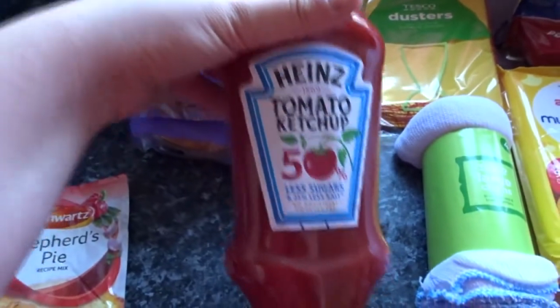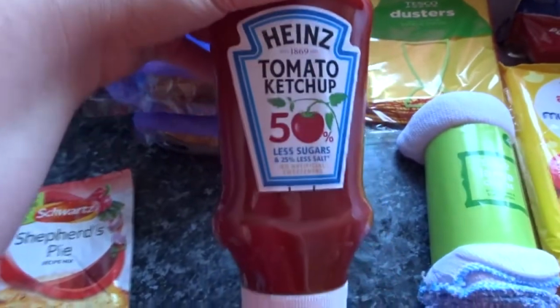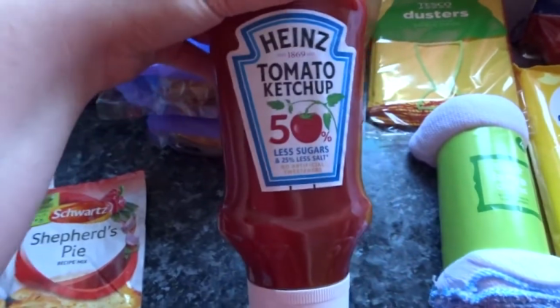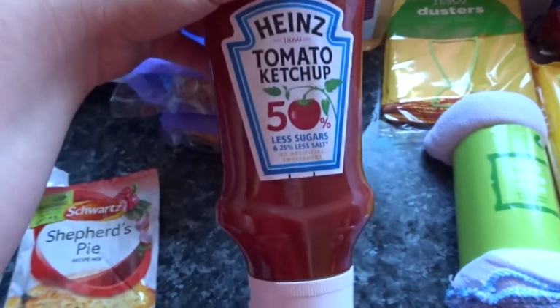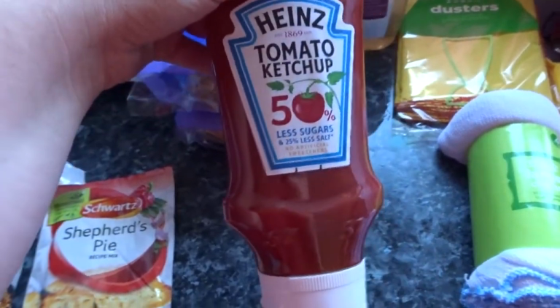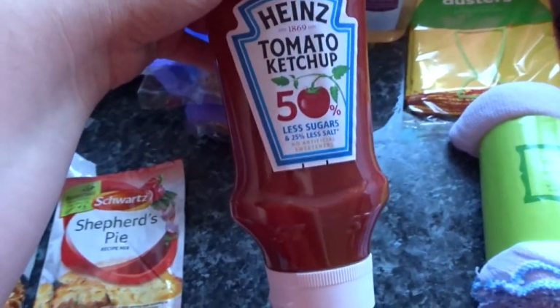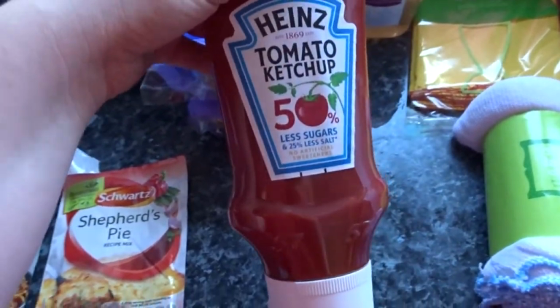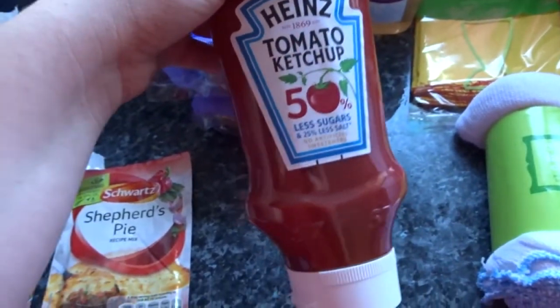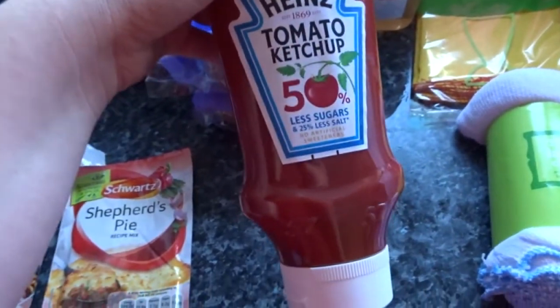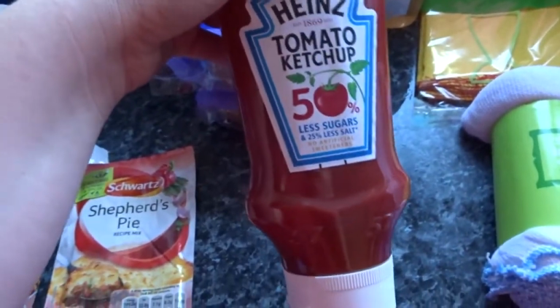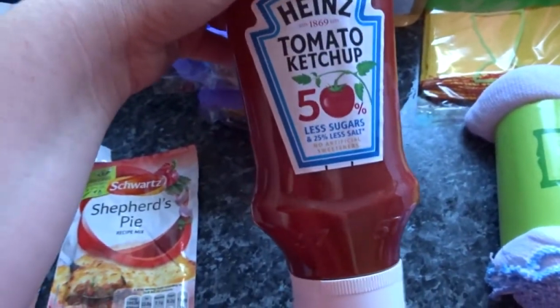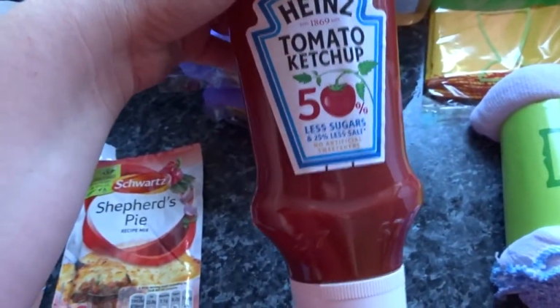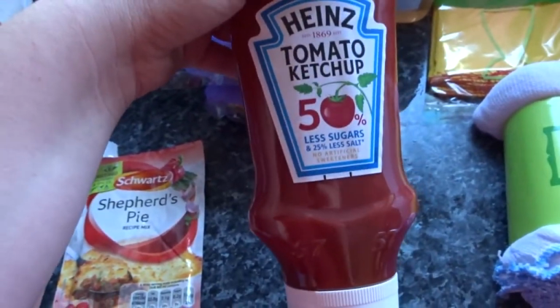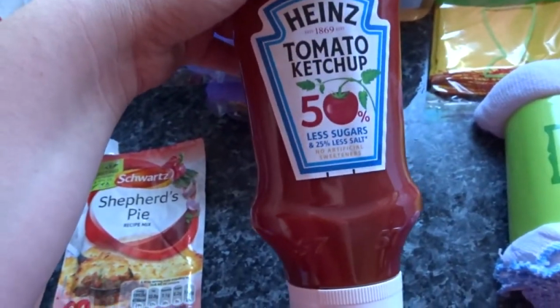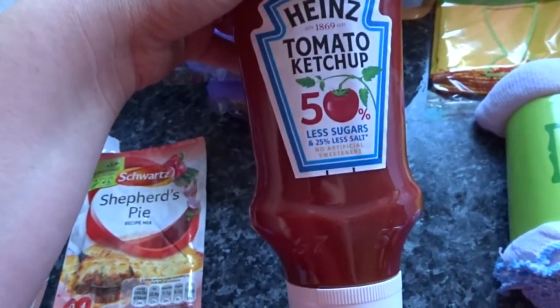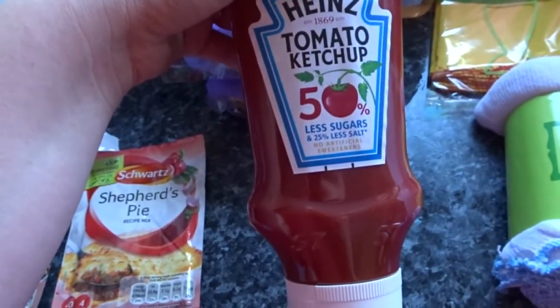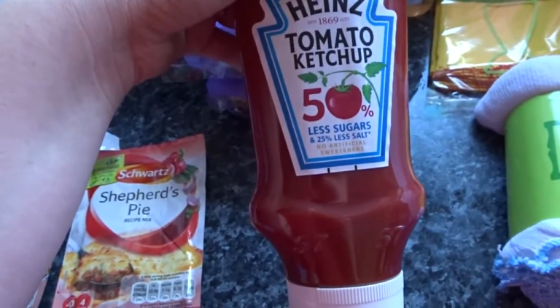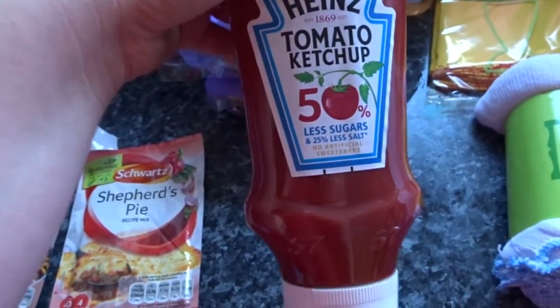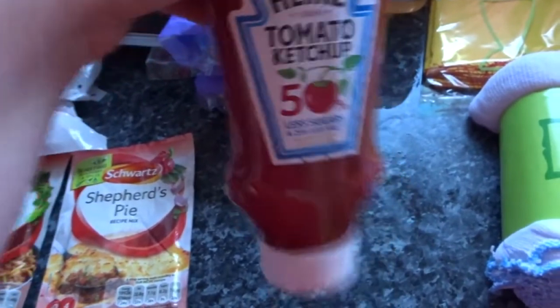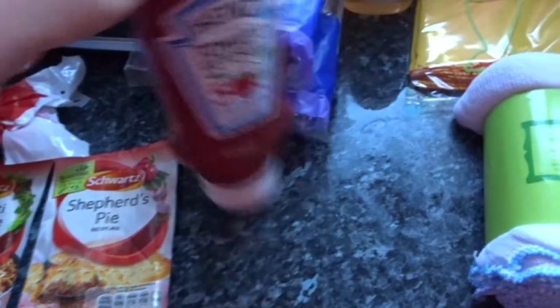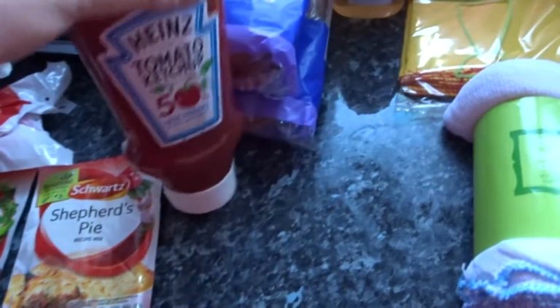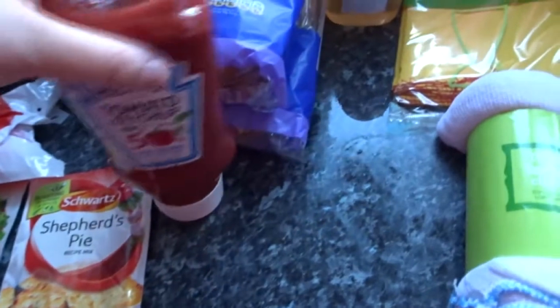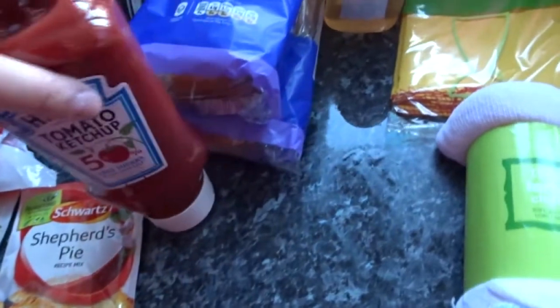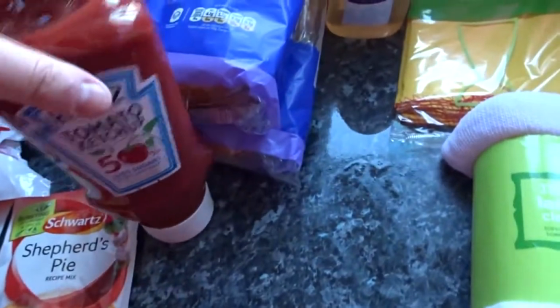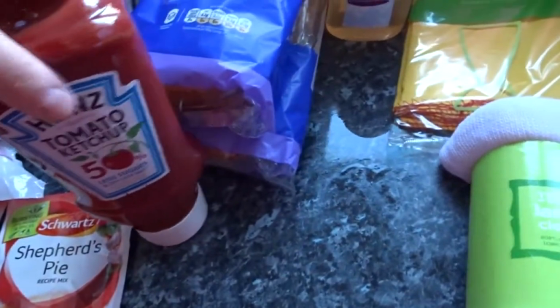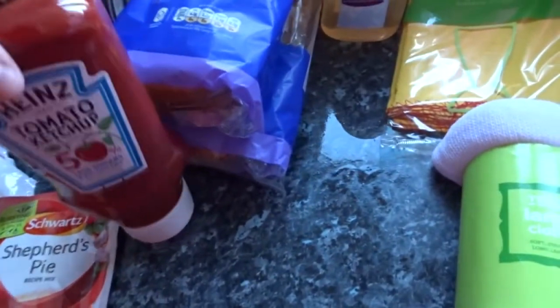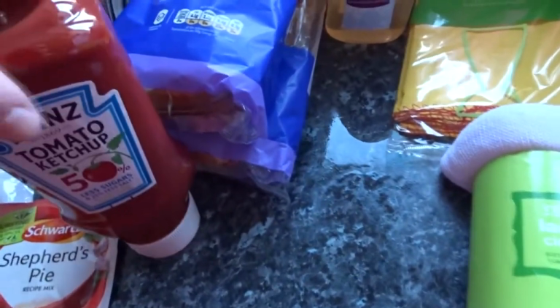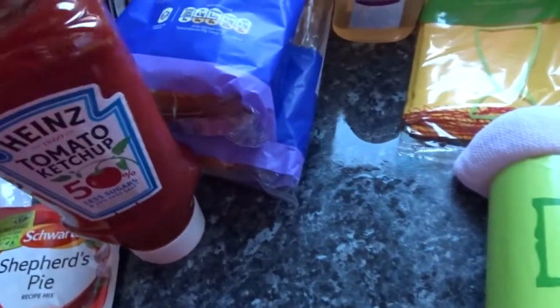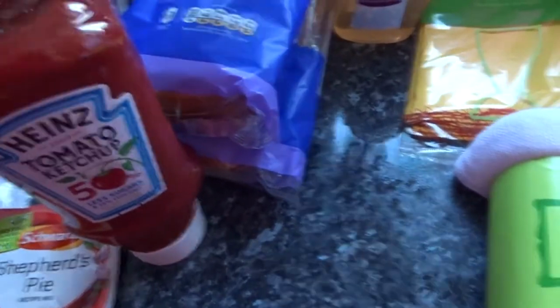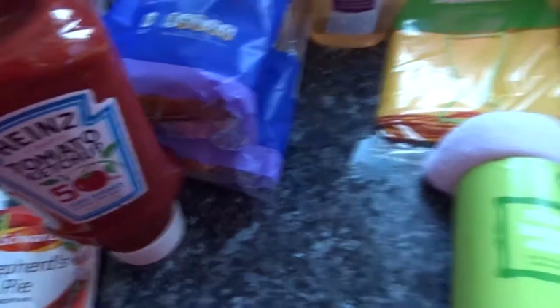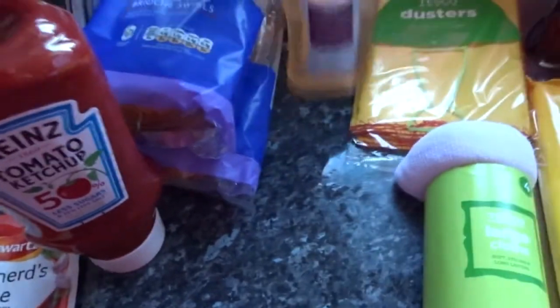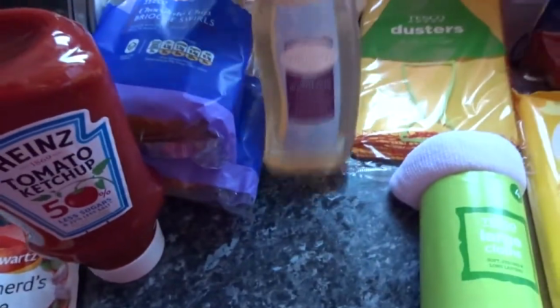I've got some ketchup - the baby and Alfie really love it now so I've got the less sugar and less salt one. That was only £2, I thought it was pretty good.